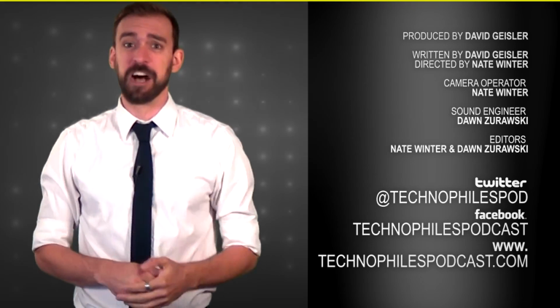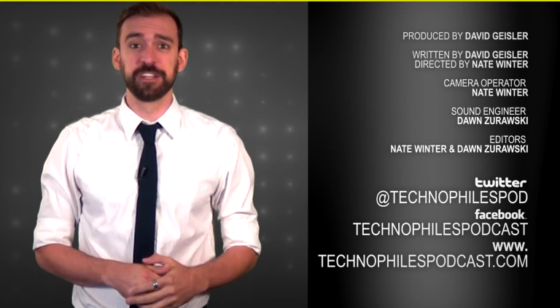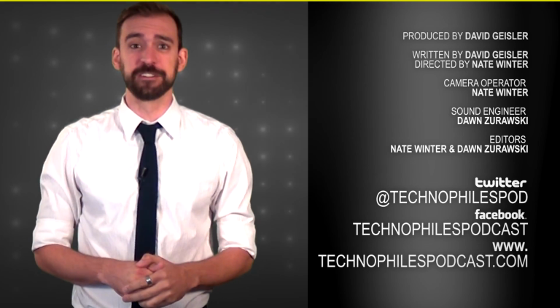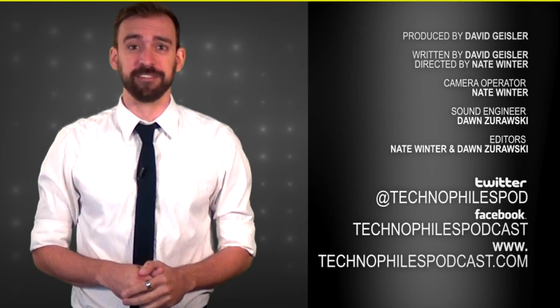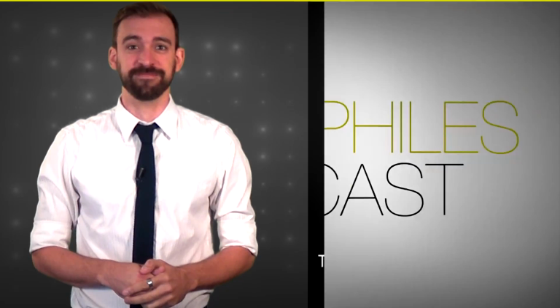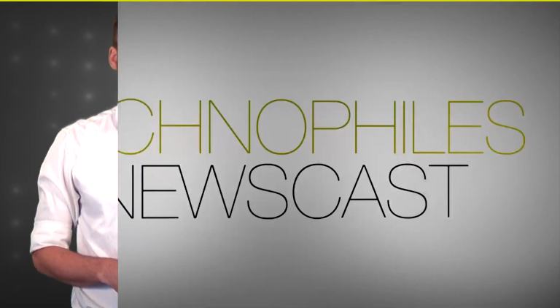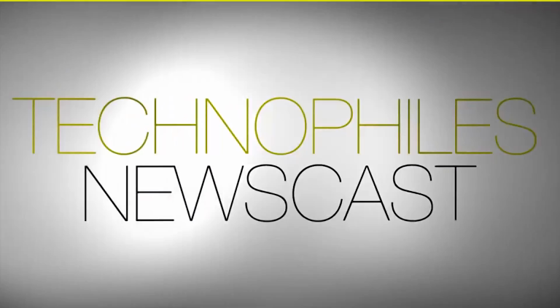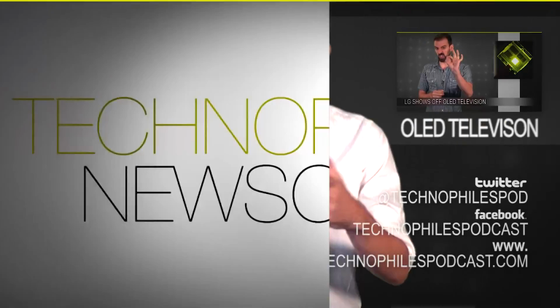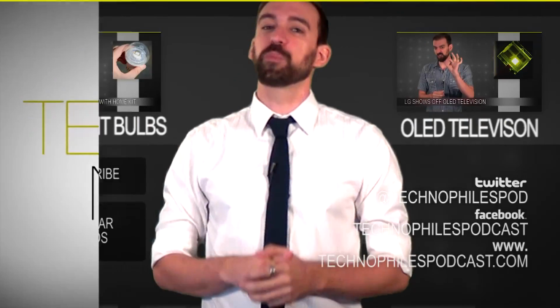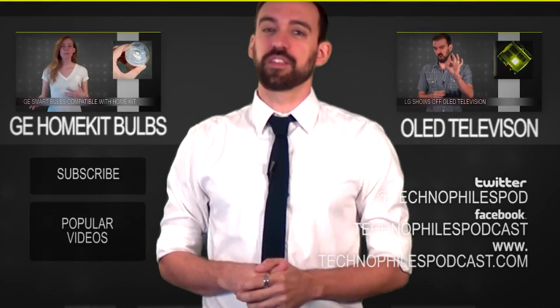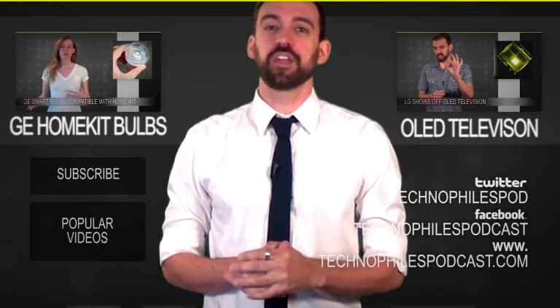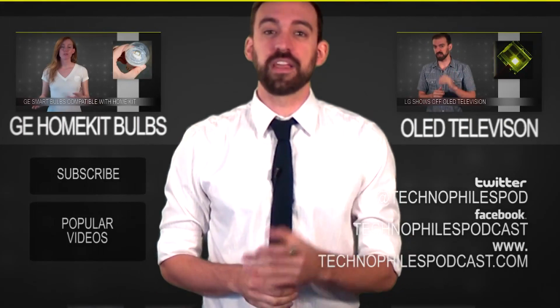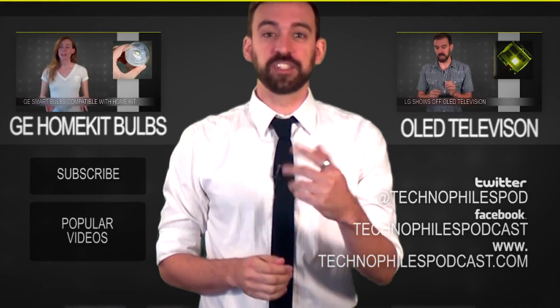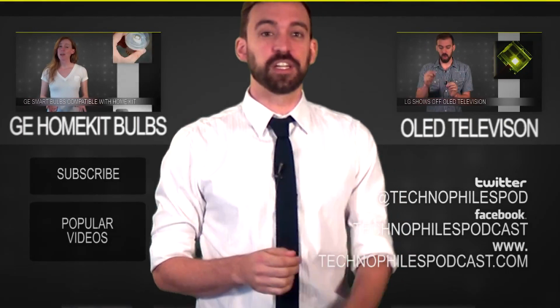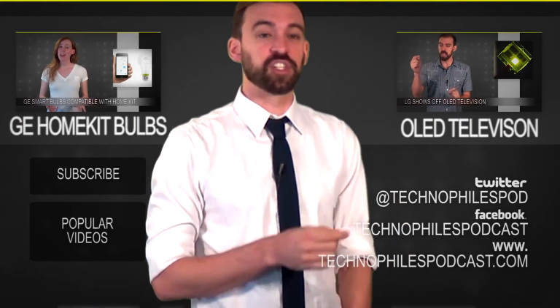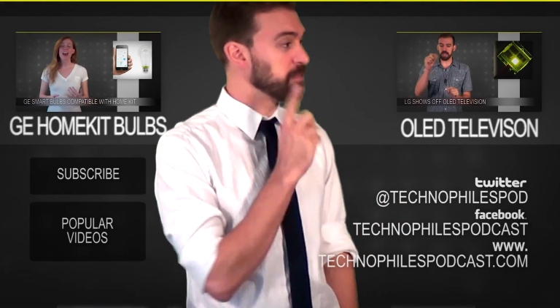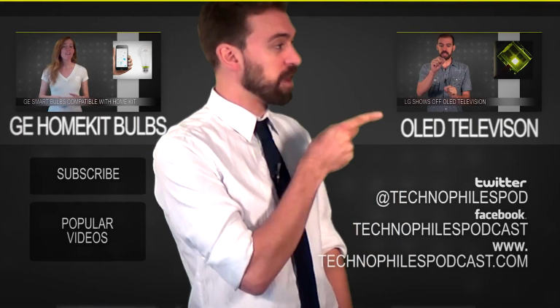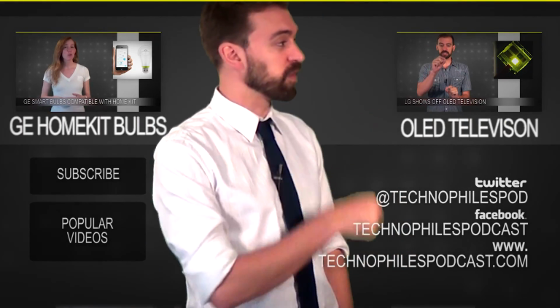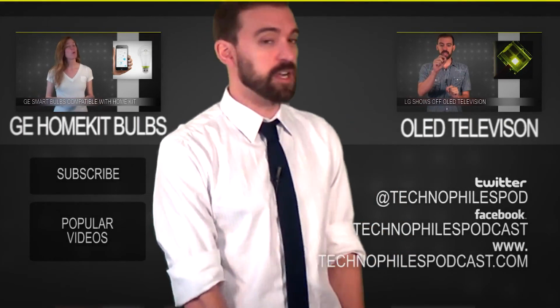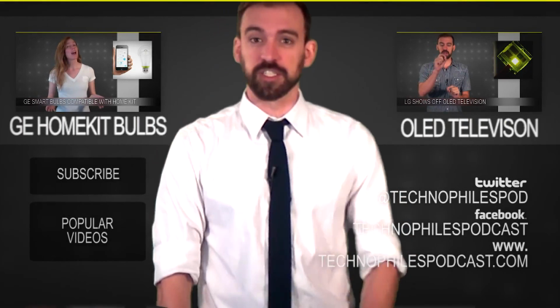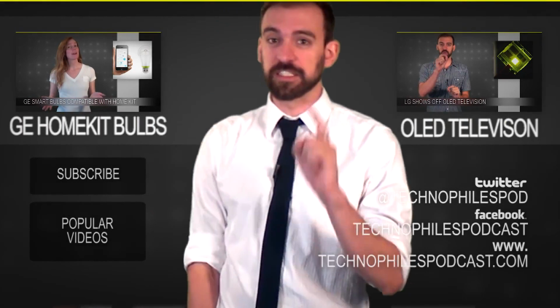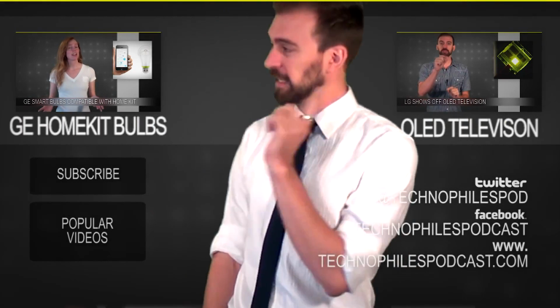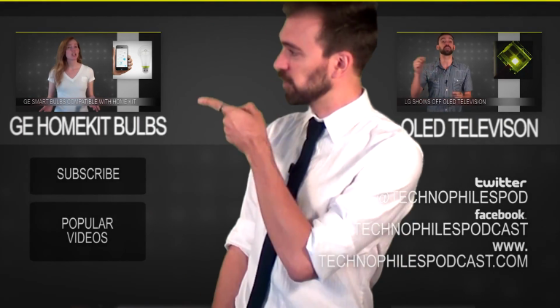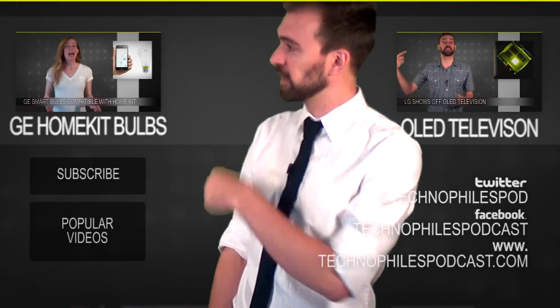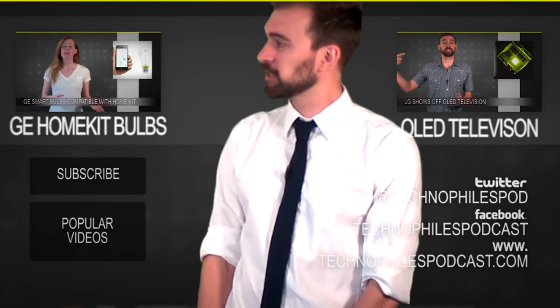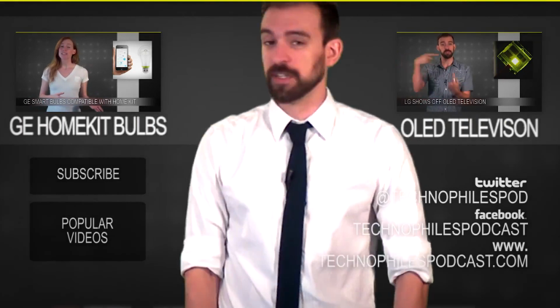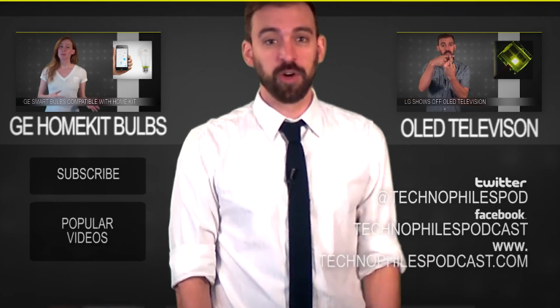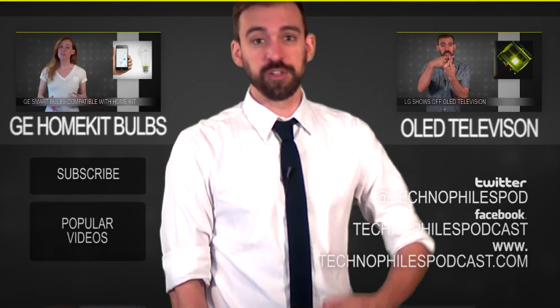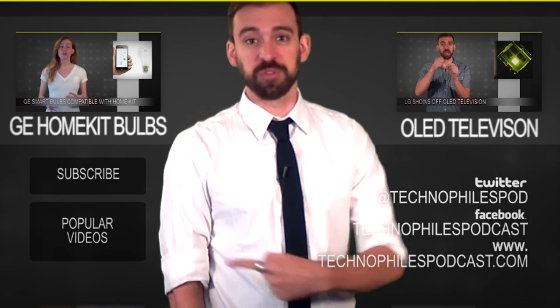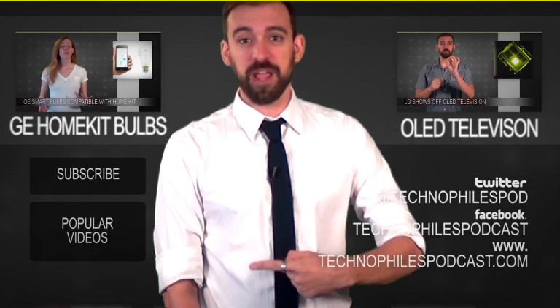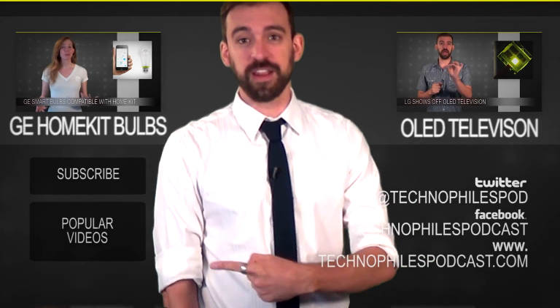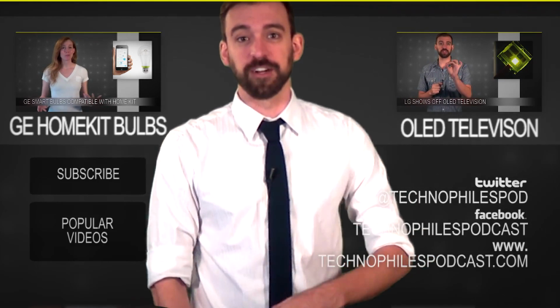I'll see you Thursday. Hope you liked the video — I invite you to check me out over here or check Tina out over here, or you can subscribe right here.